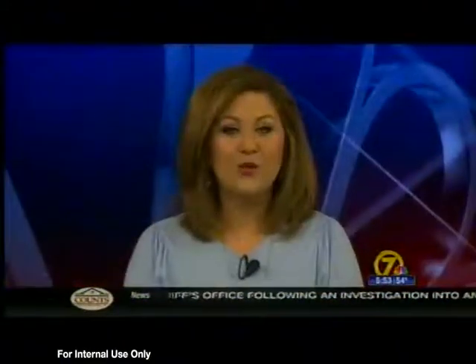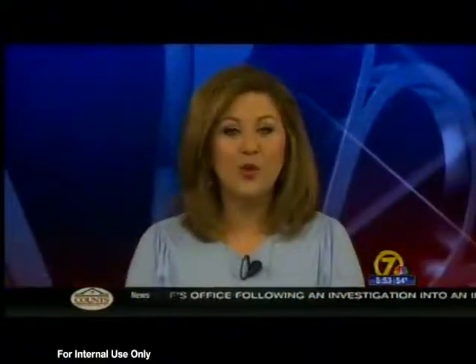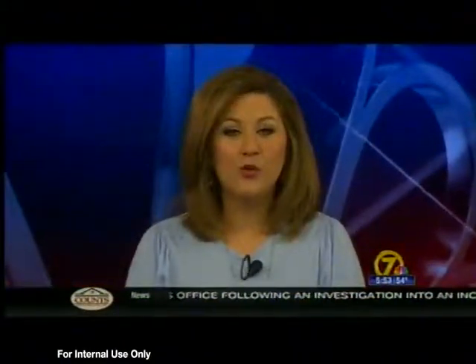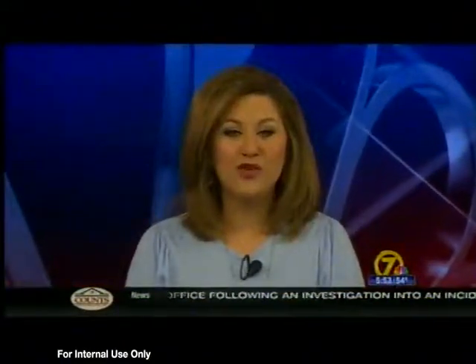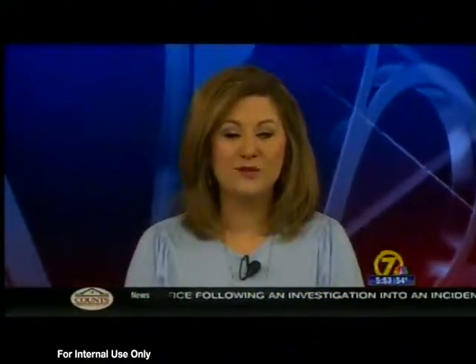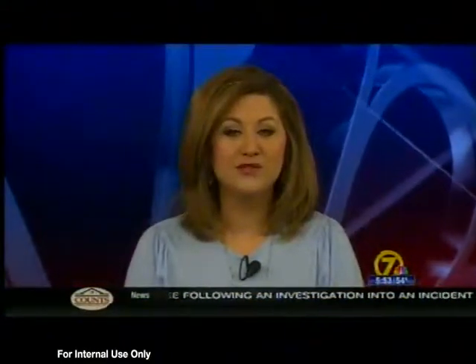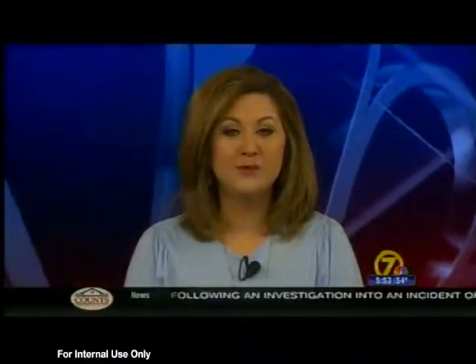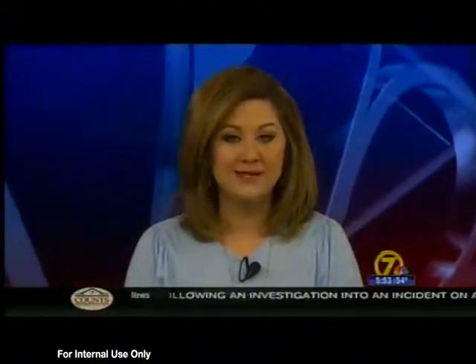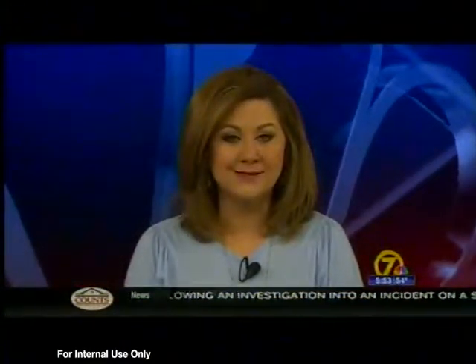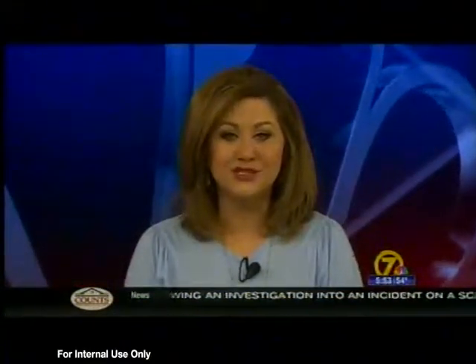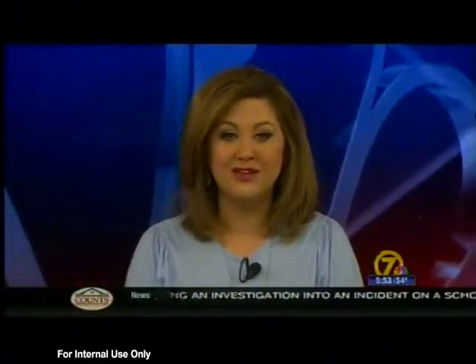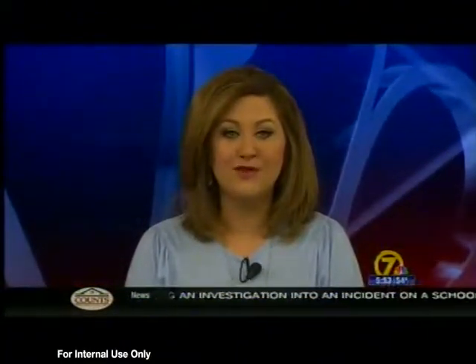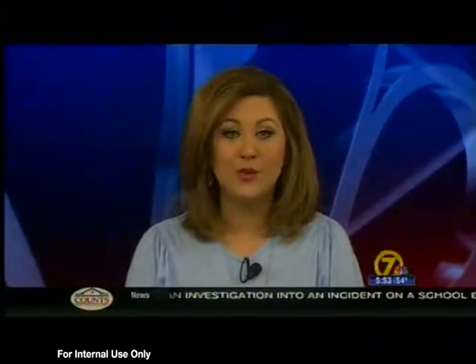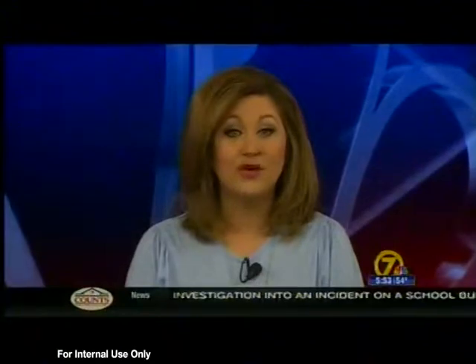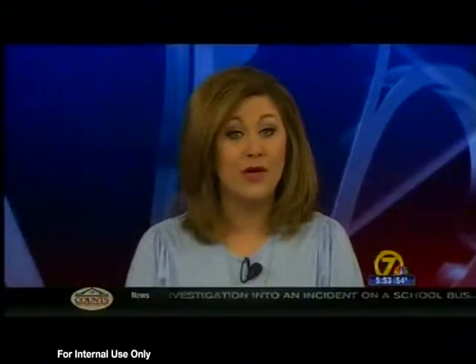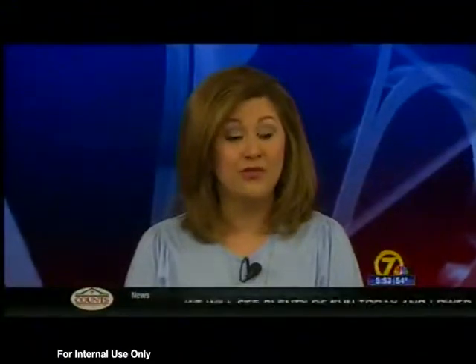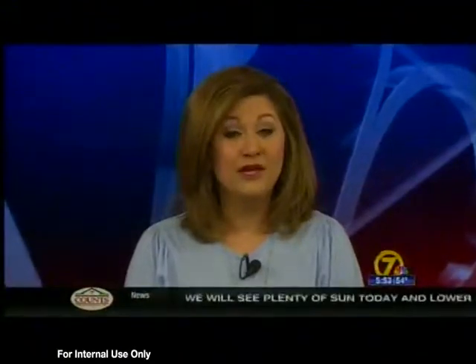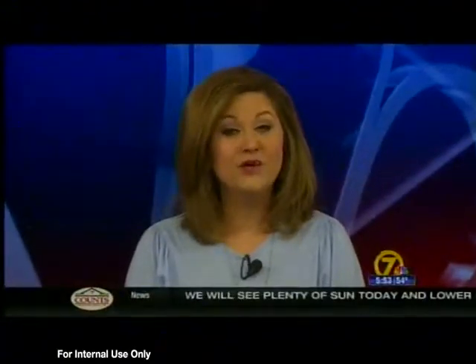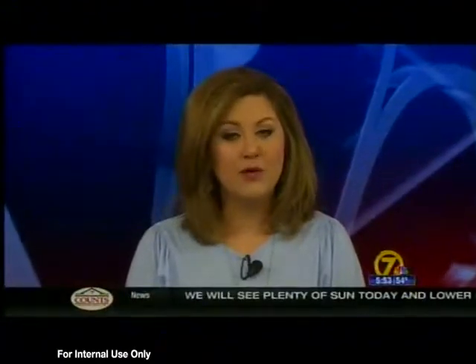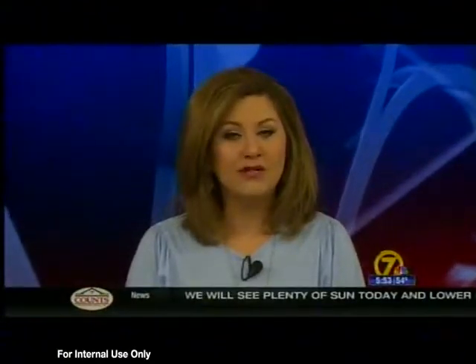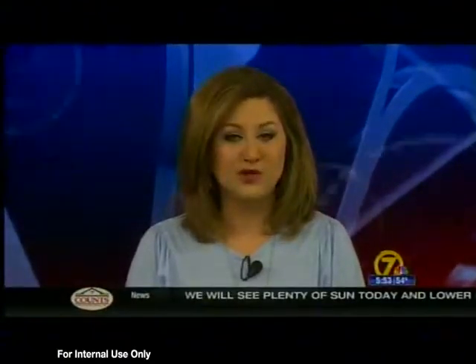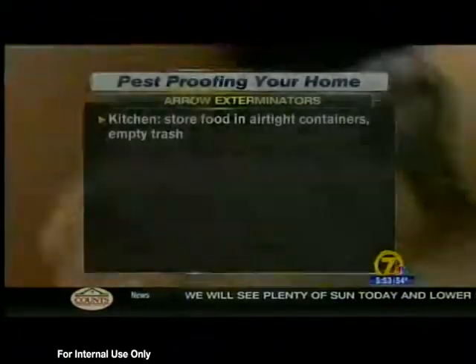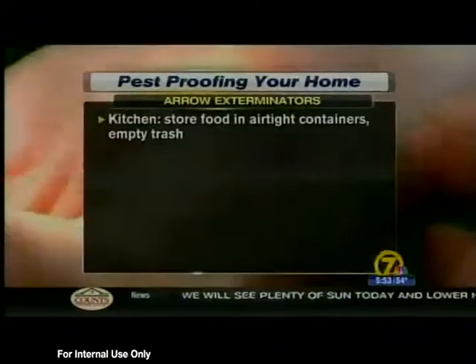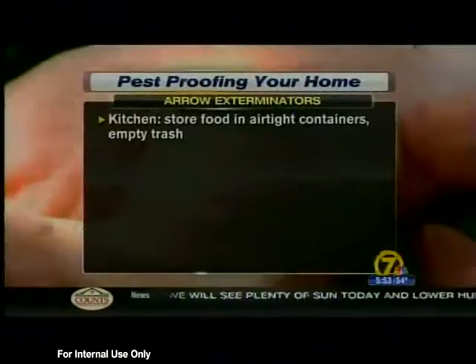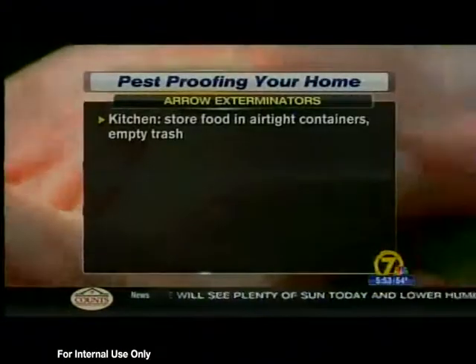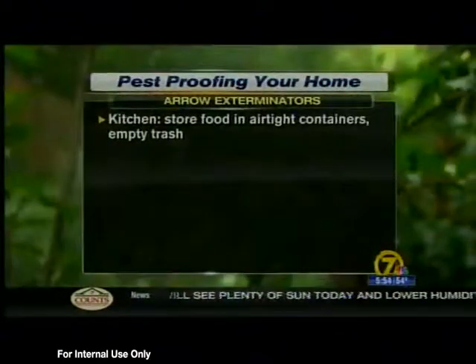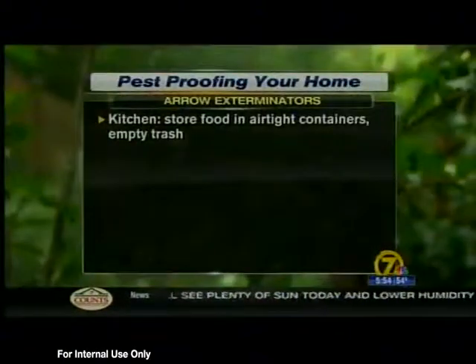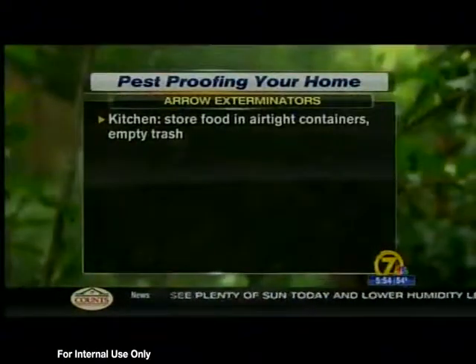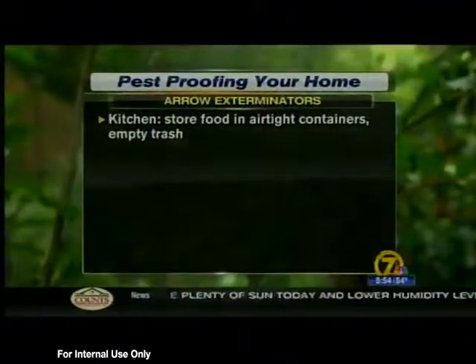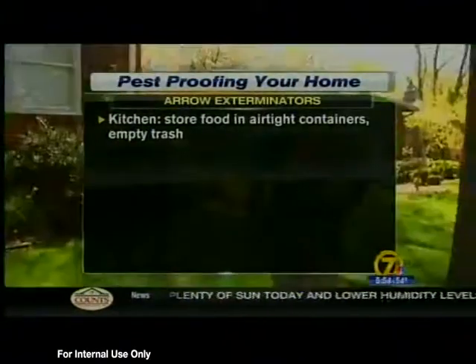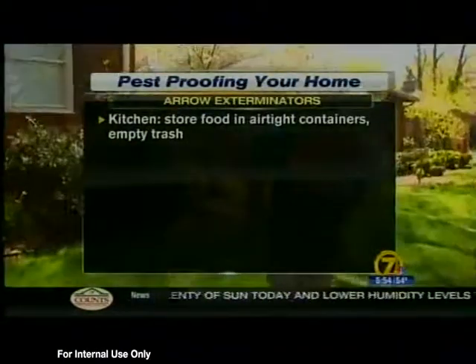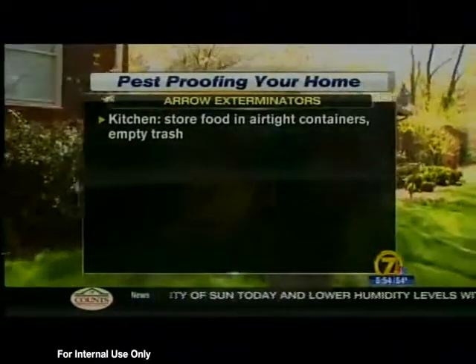With warmer weather comes those pests, which can even threaten your health. So Aero Exterminators has some tips to help you pest-proof your home.